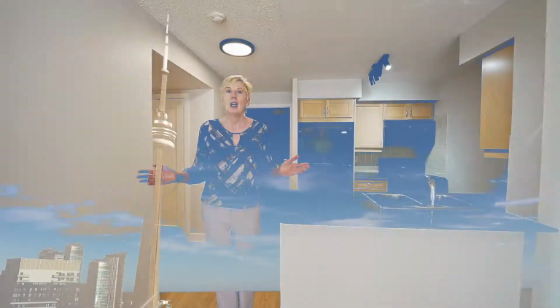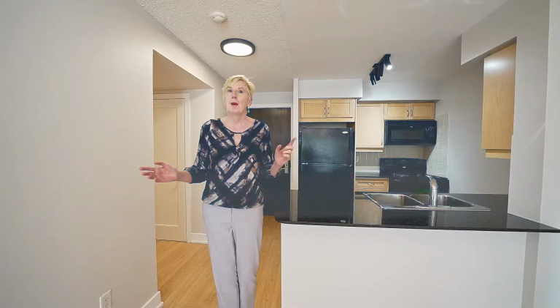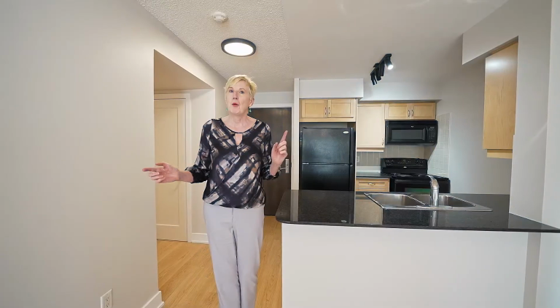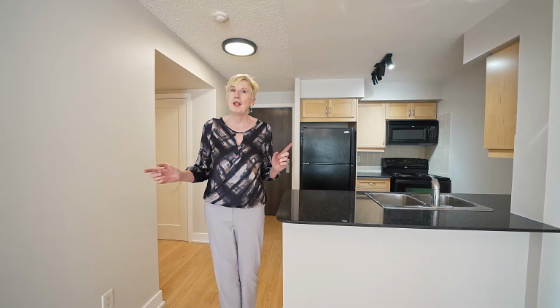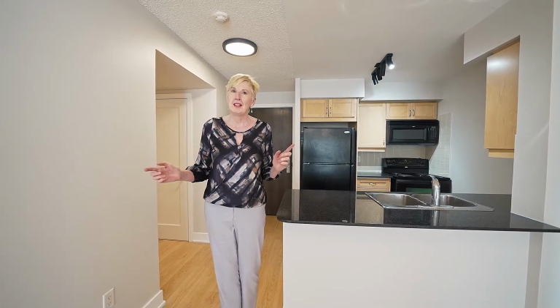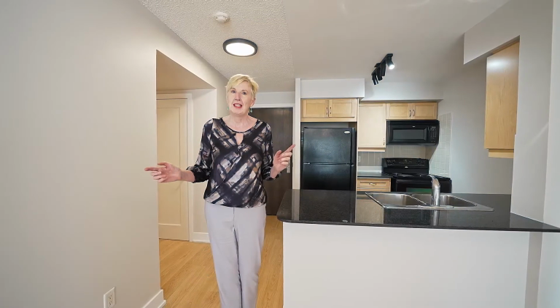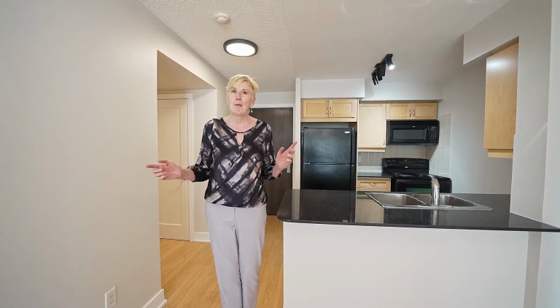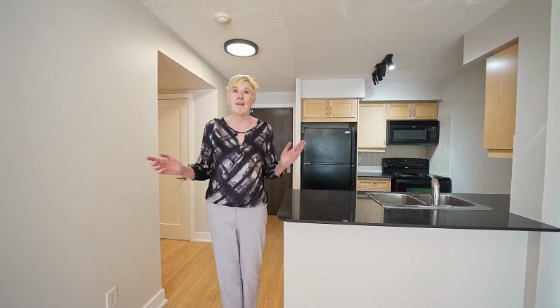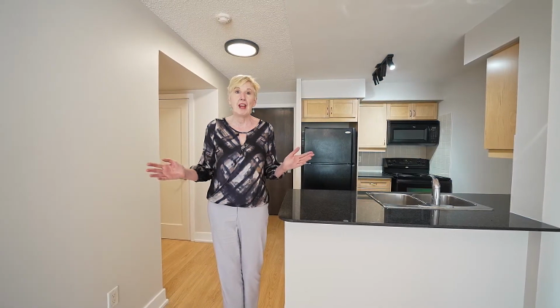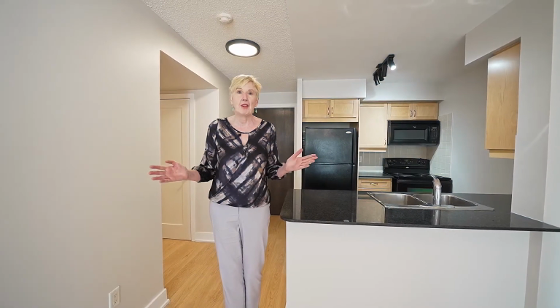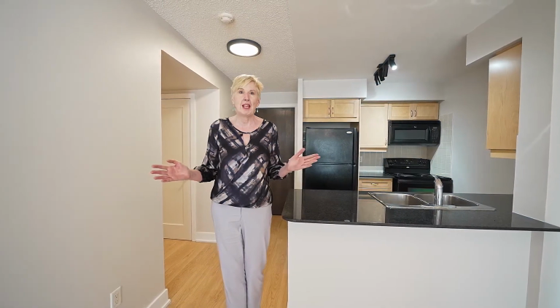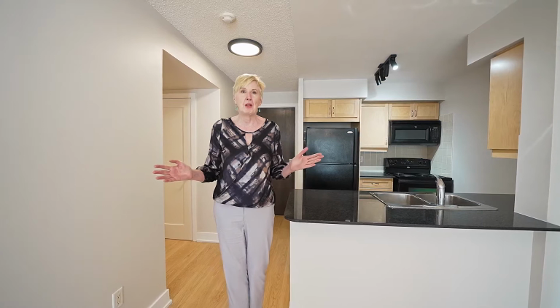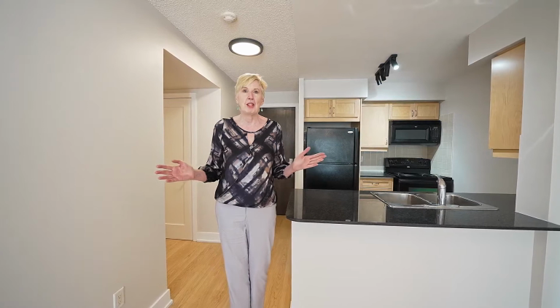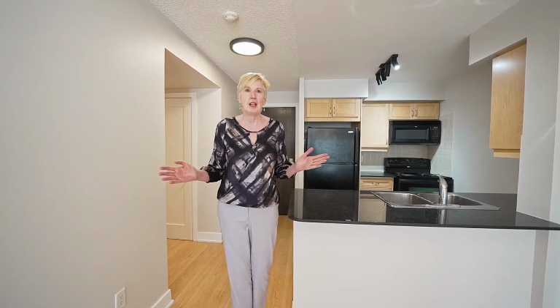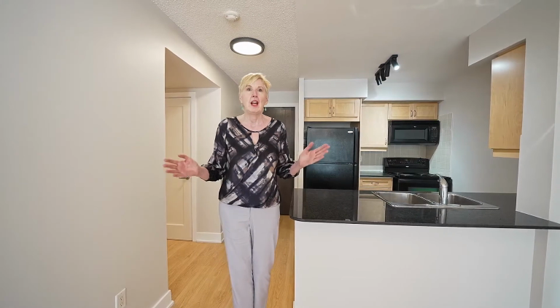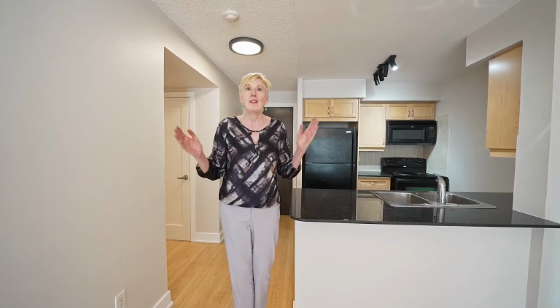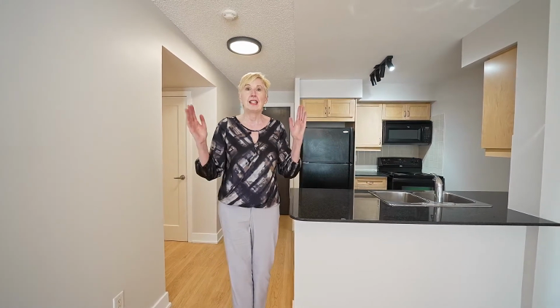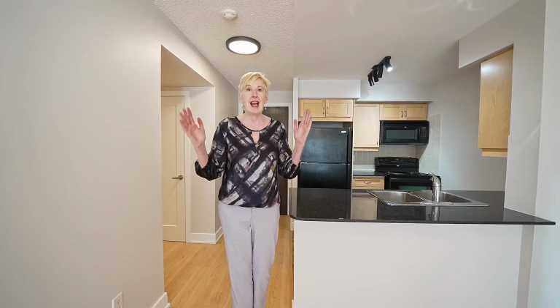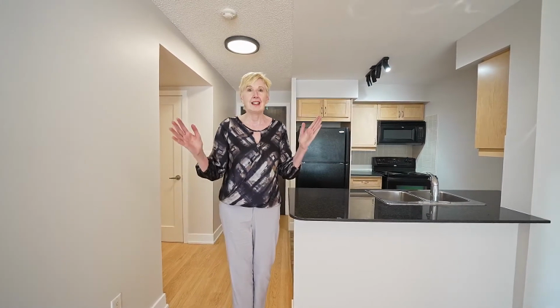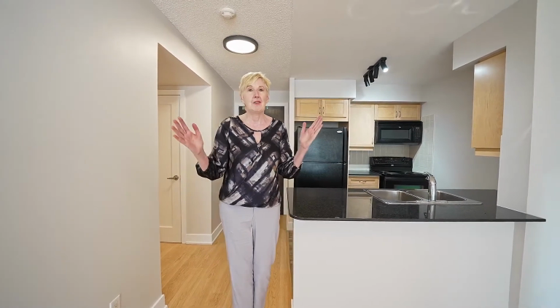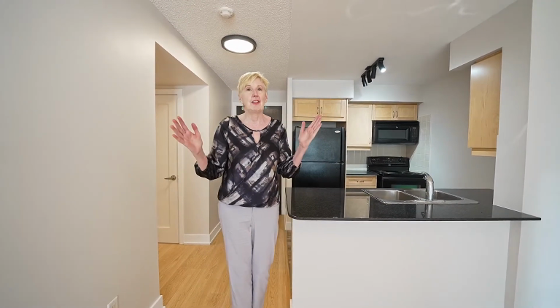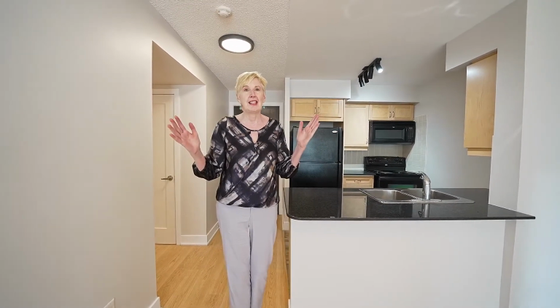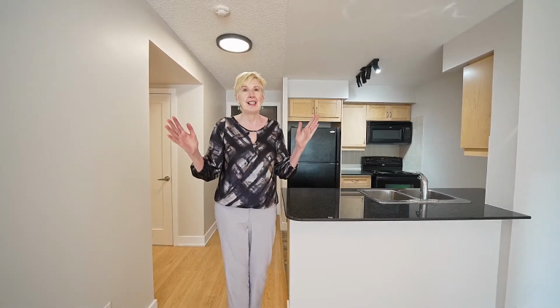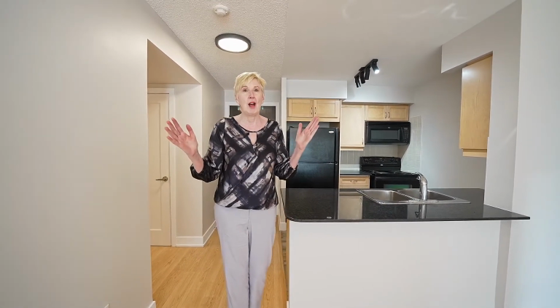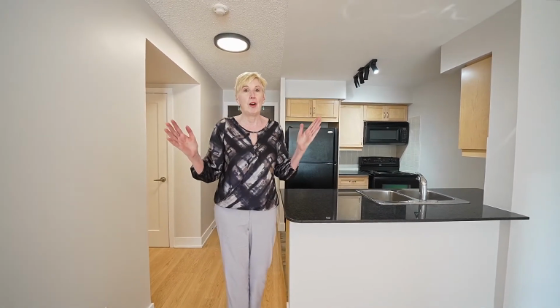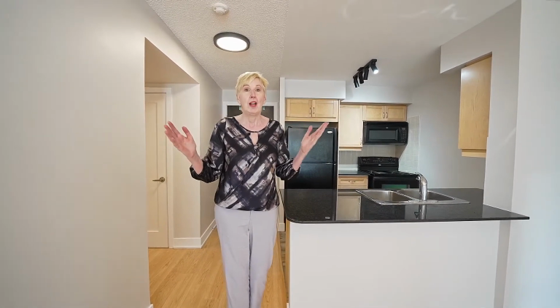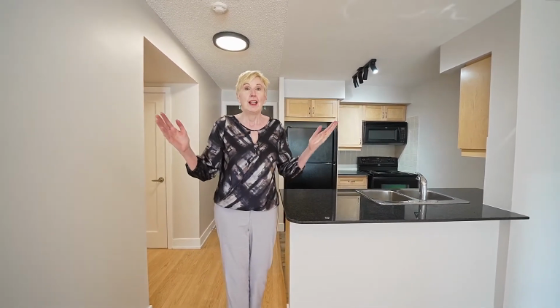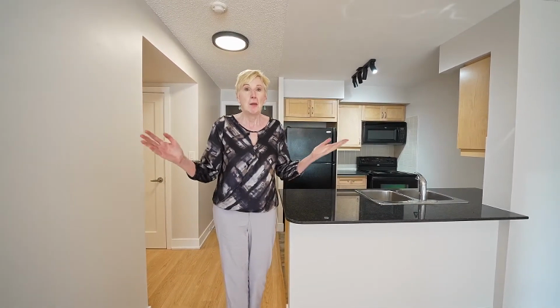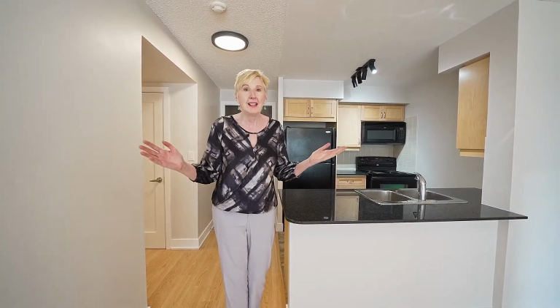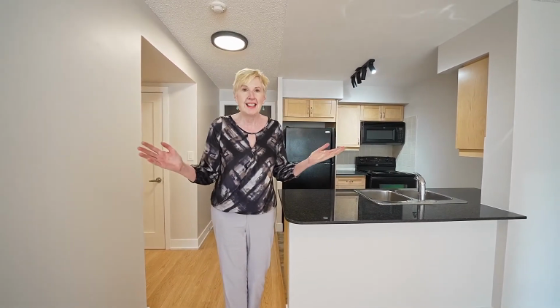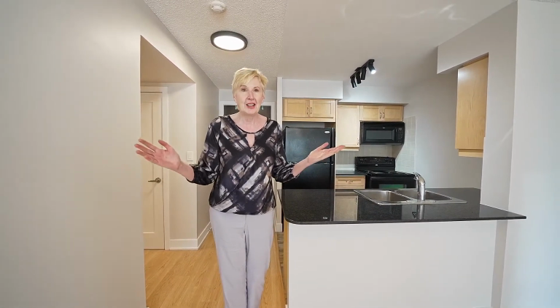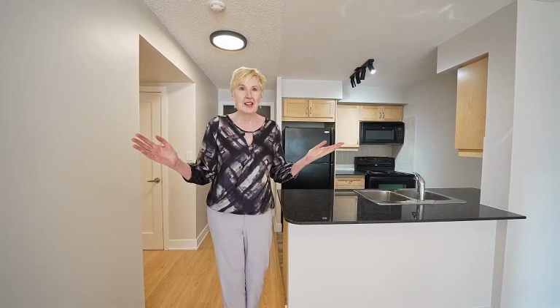But I want you to see my favorite thing about the unit — the fantastic view of the CN Tower. Come on, let's take a look.